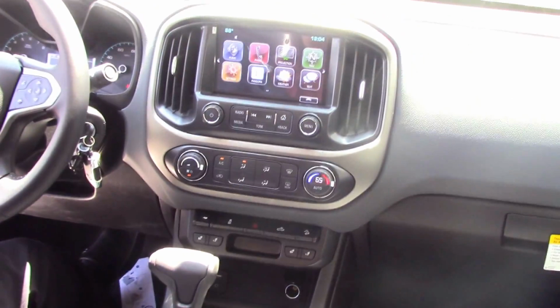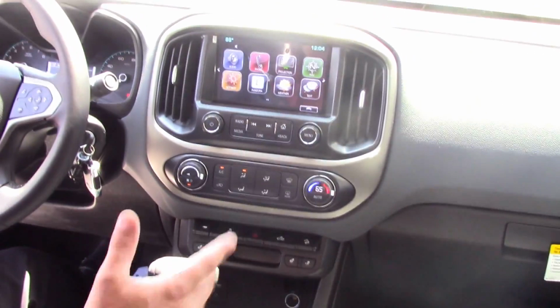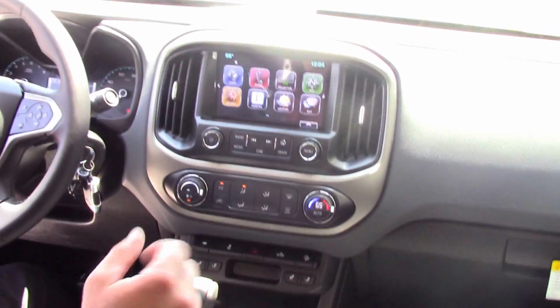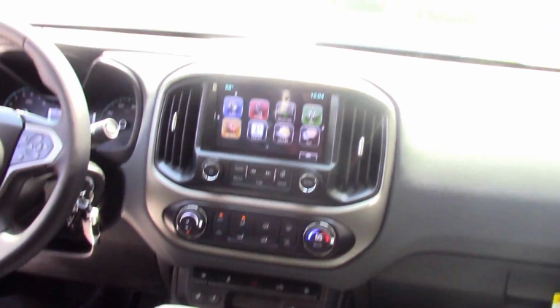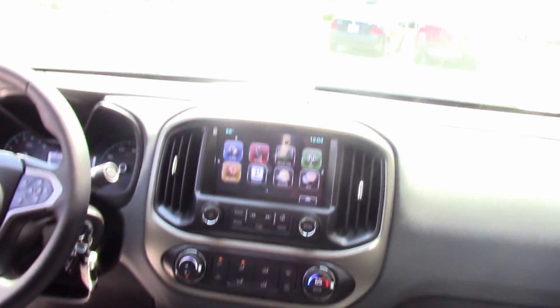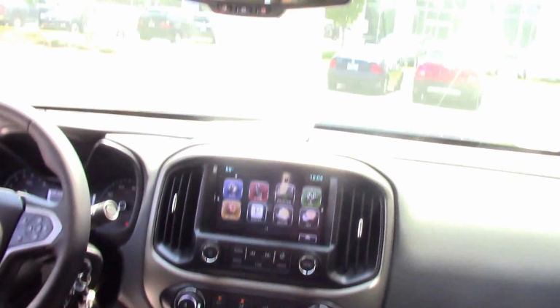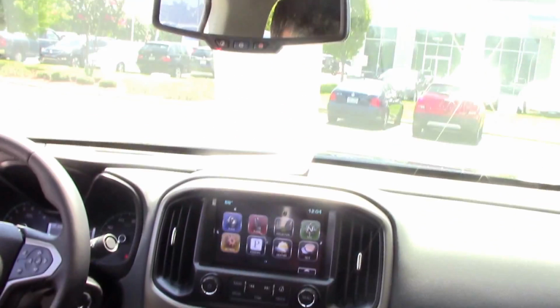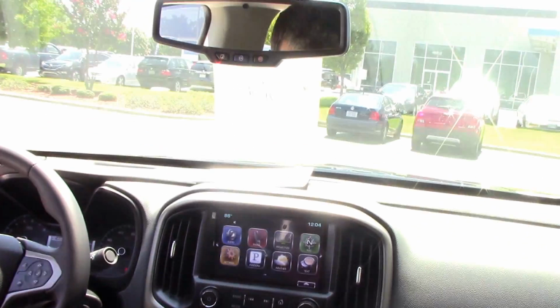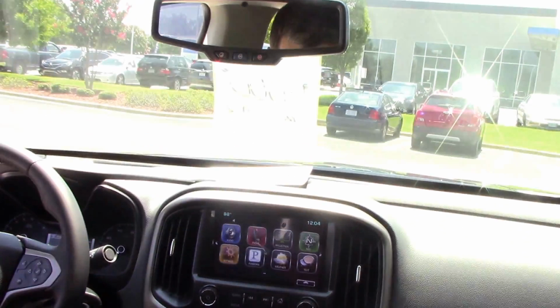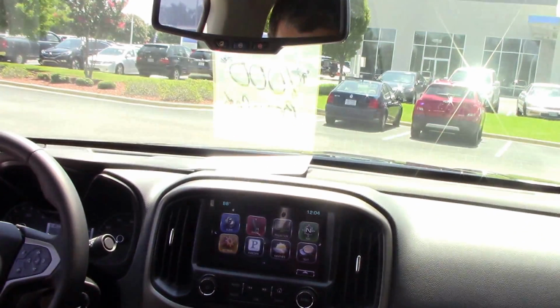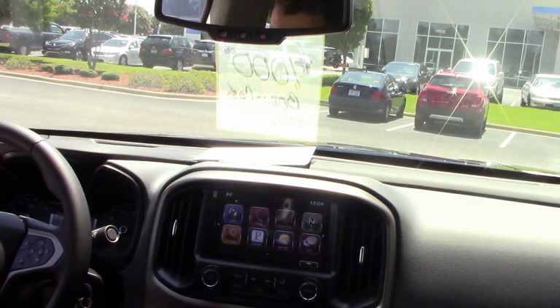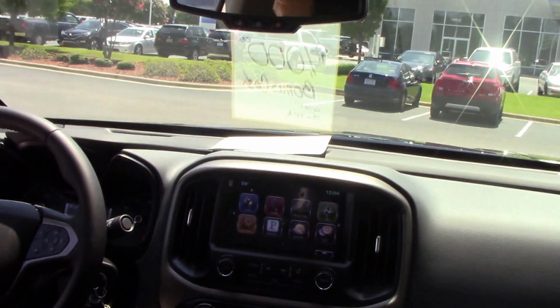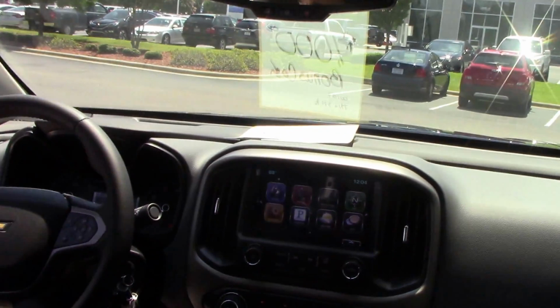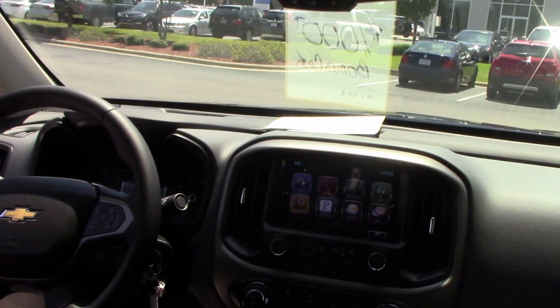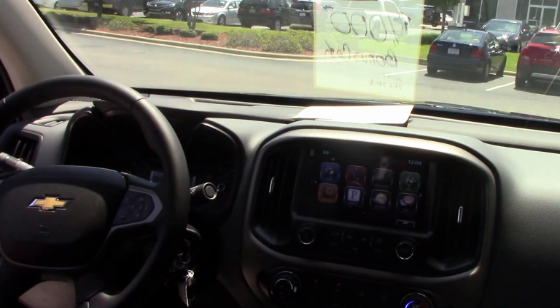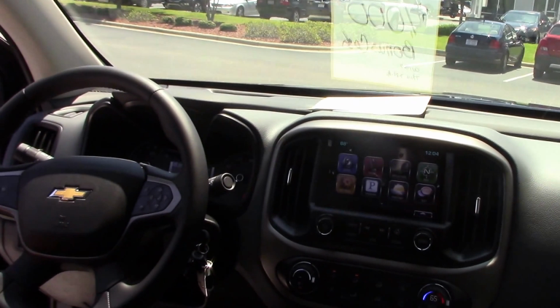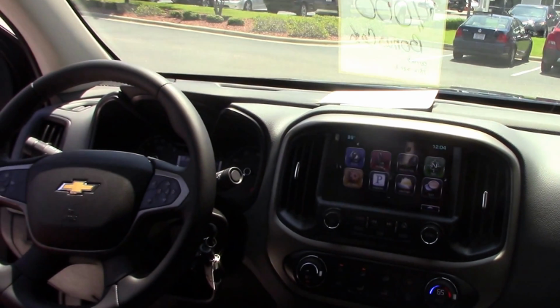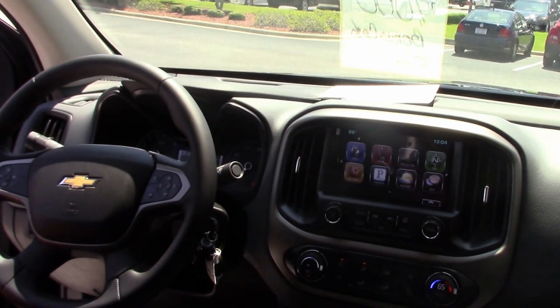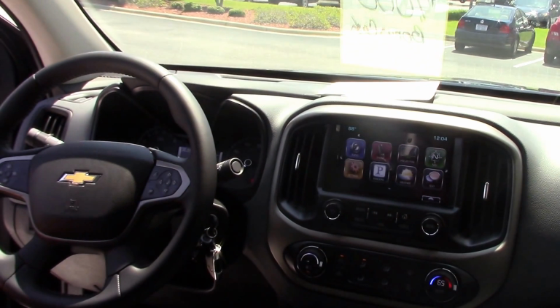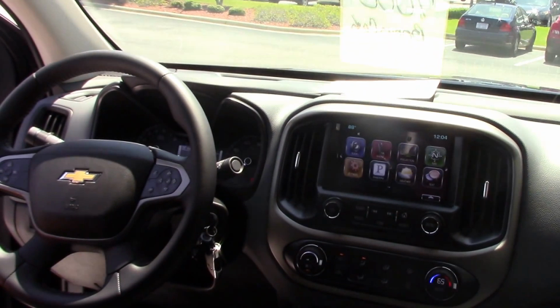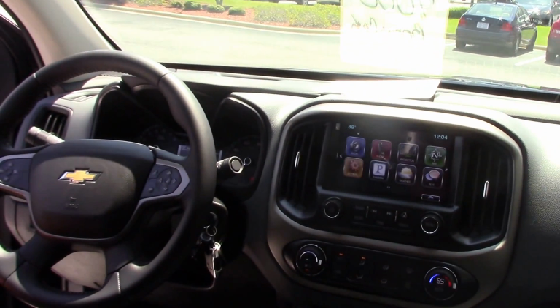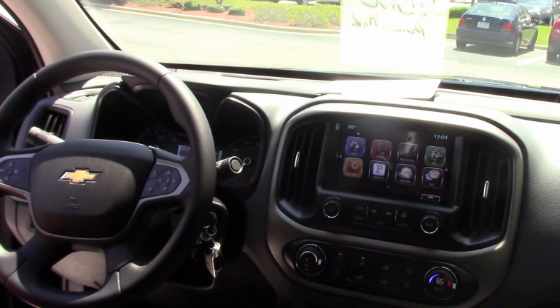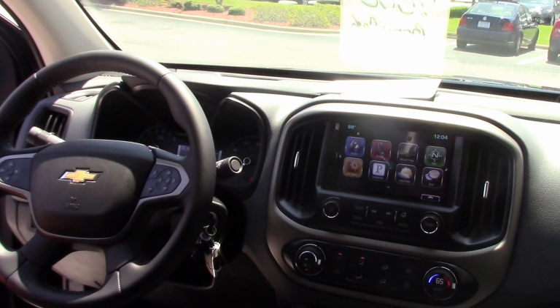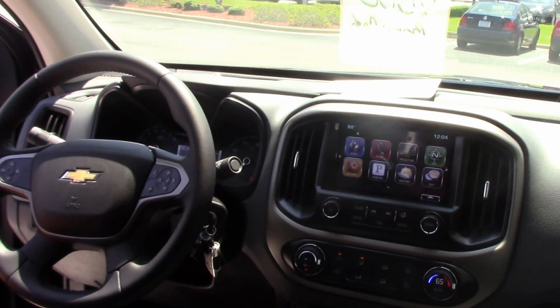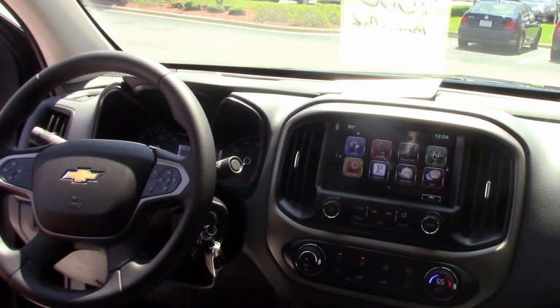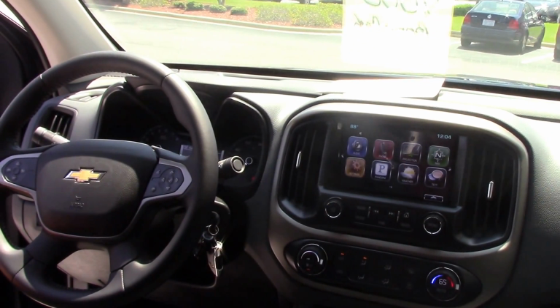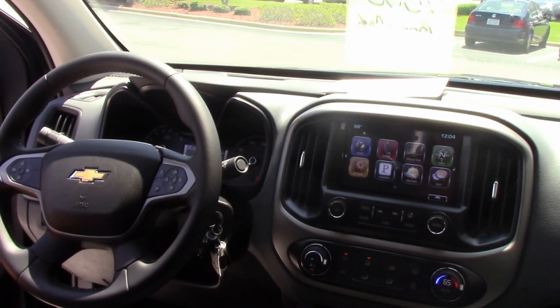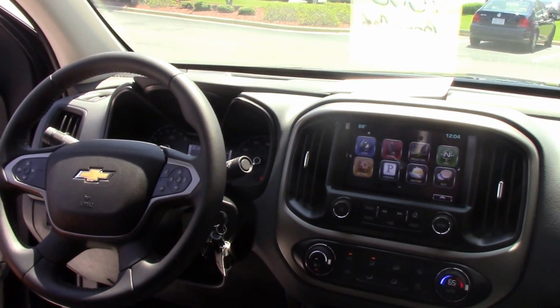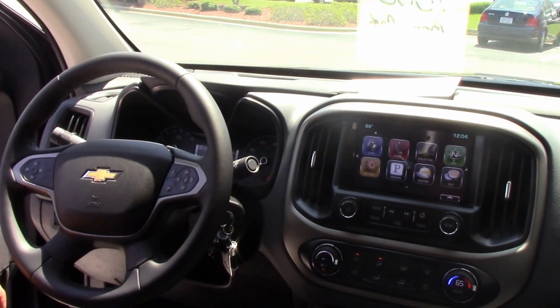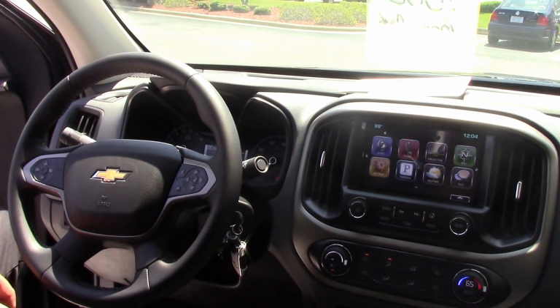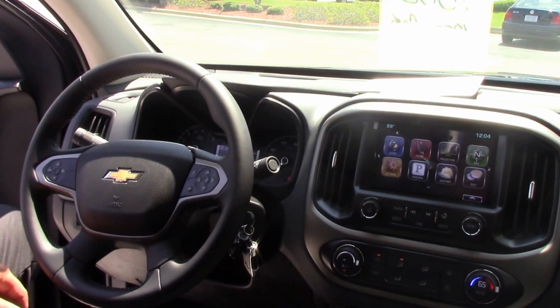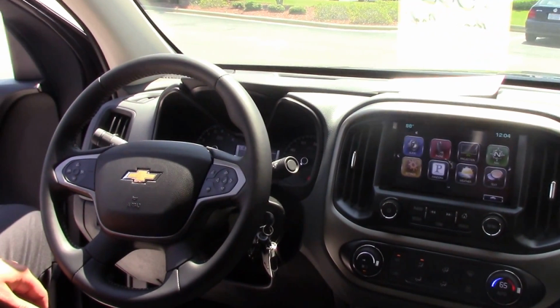Got heated seats and traction control — everything that you could possibly ever need. Smooth, comfortable ride.